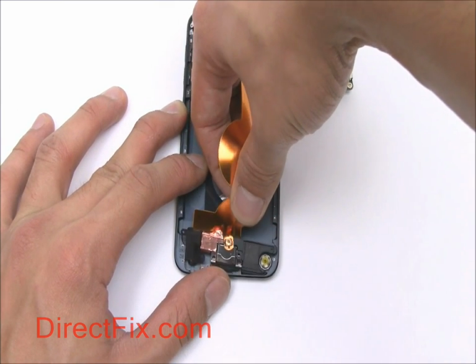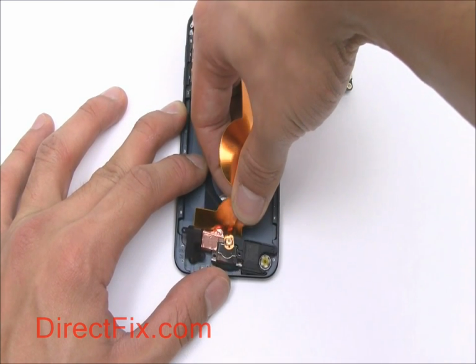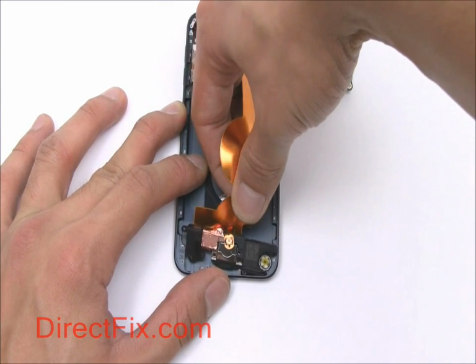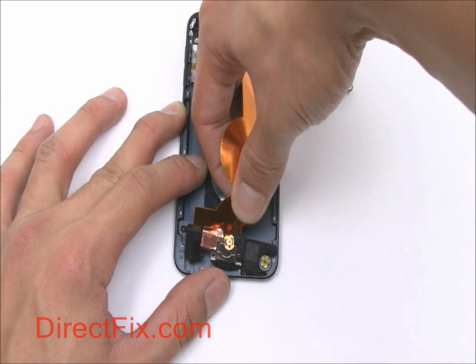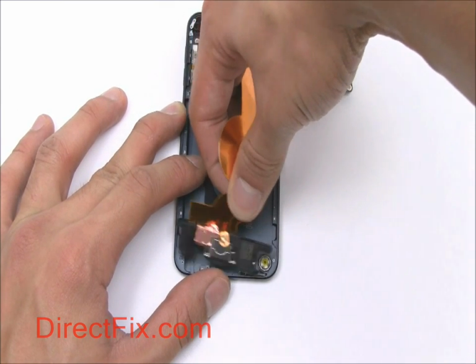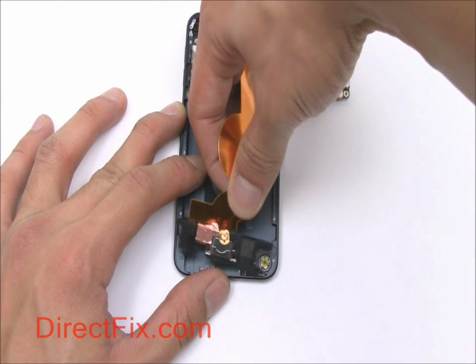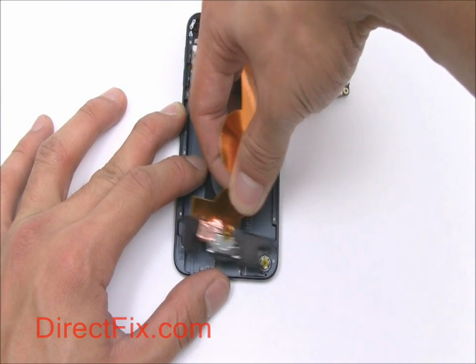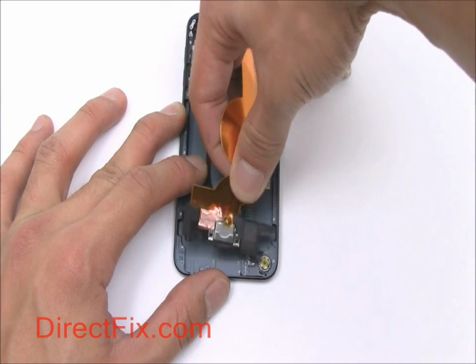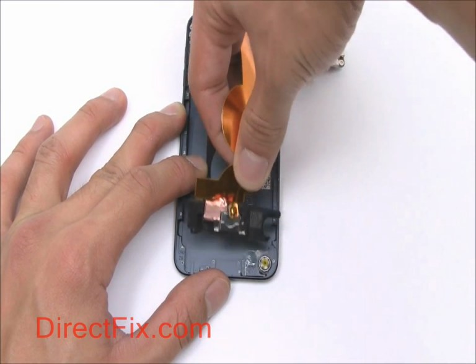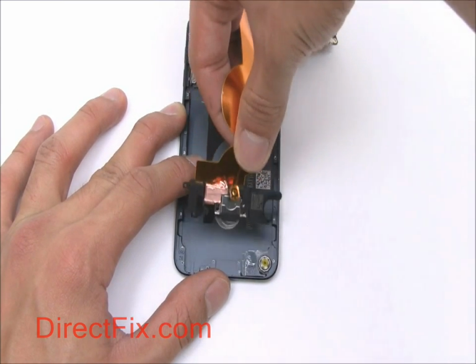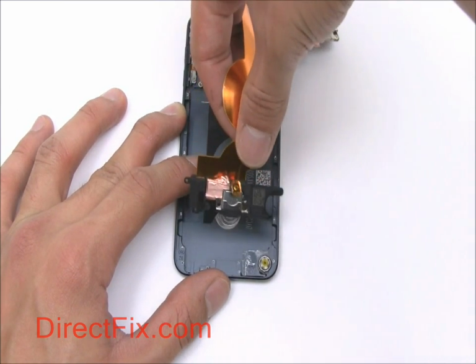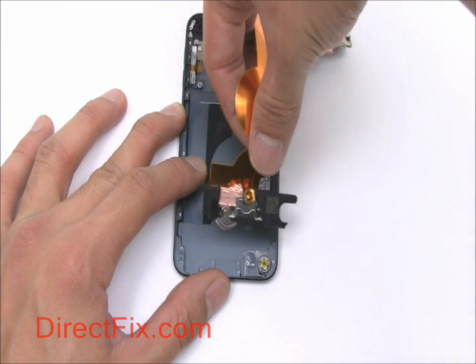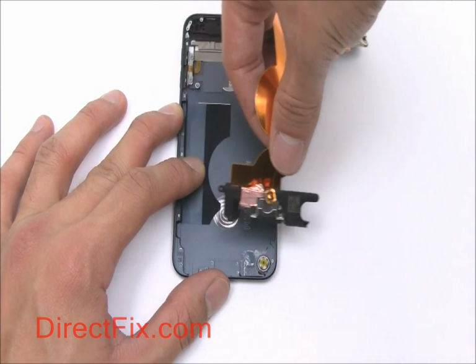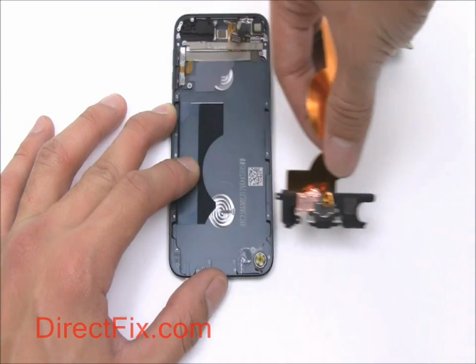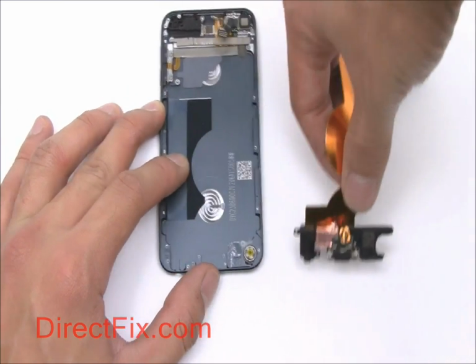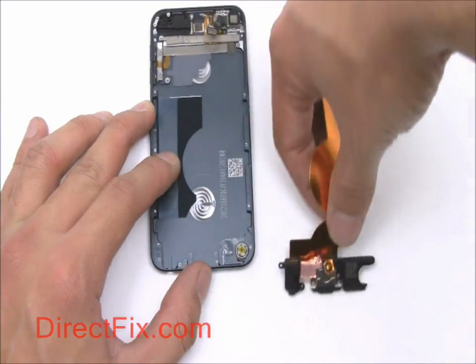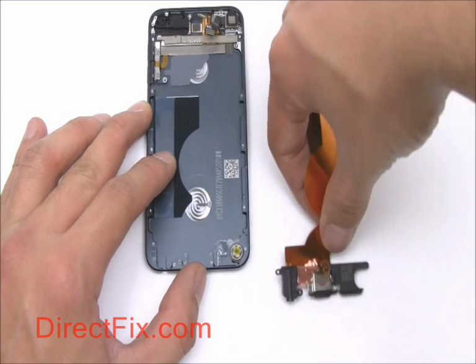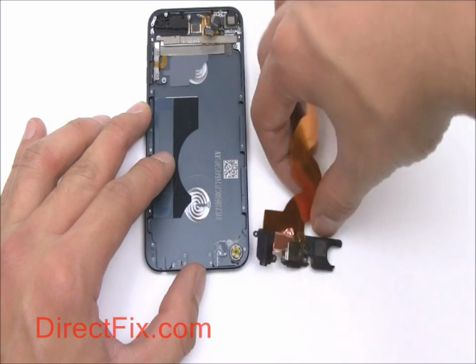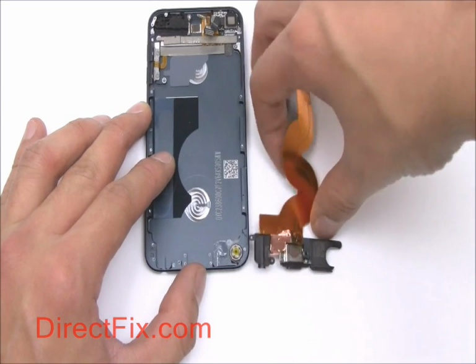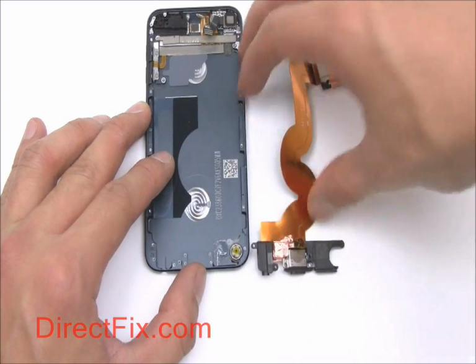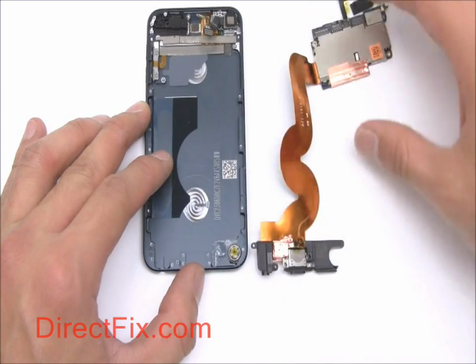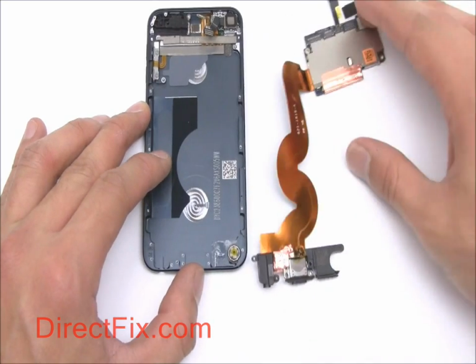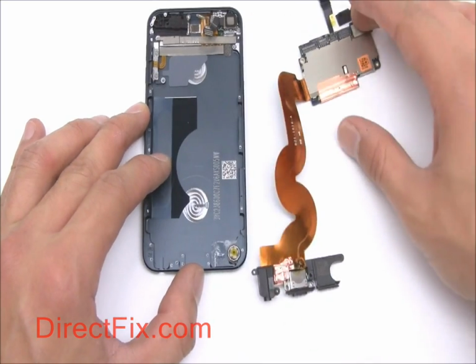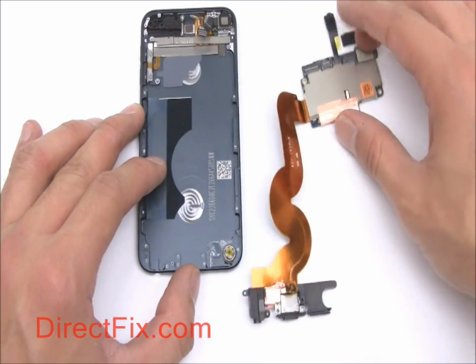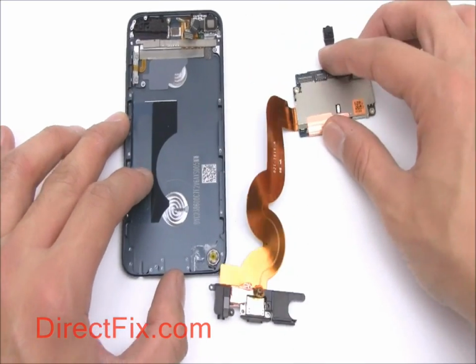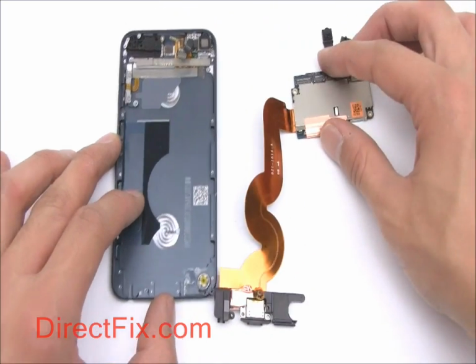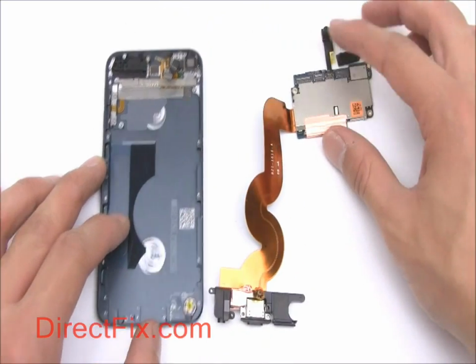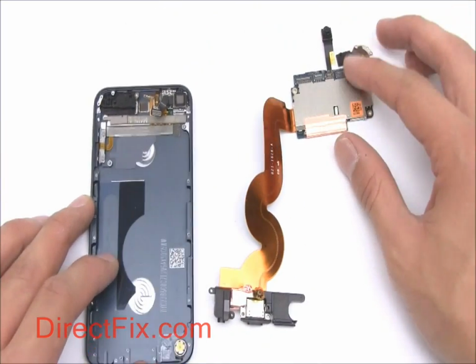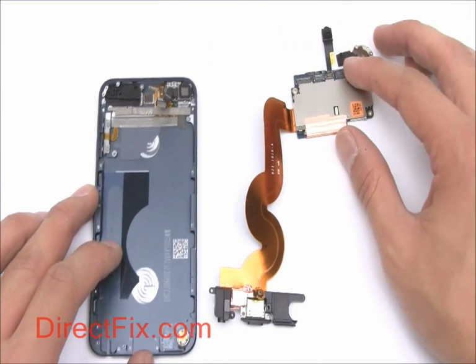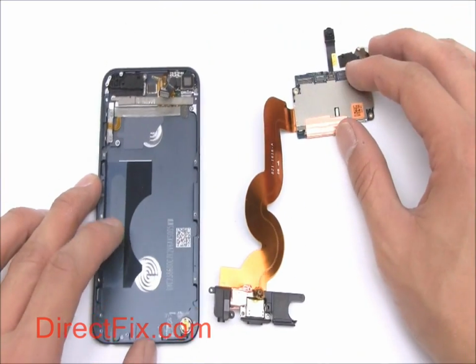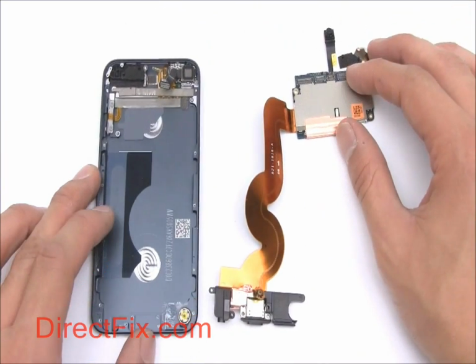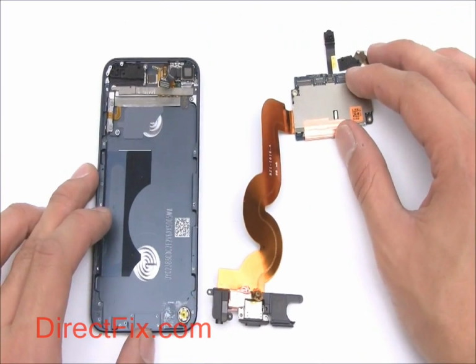You can now remove the motherboard with attached headphone jack, sync charge port, and speaker assembly.